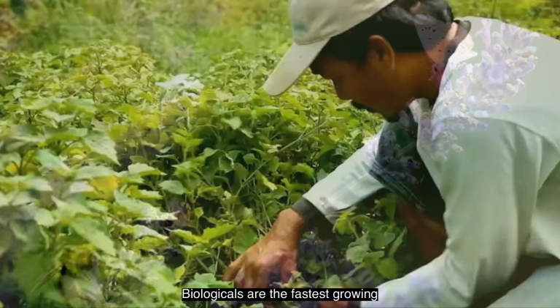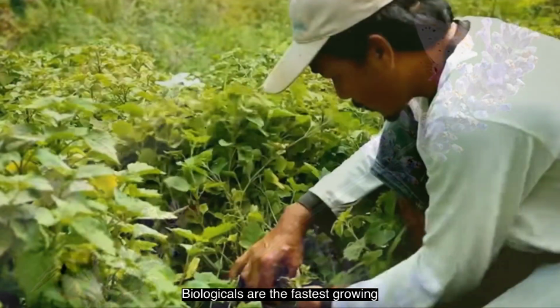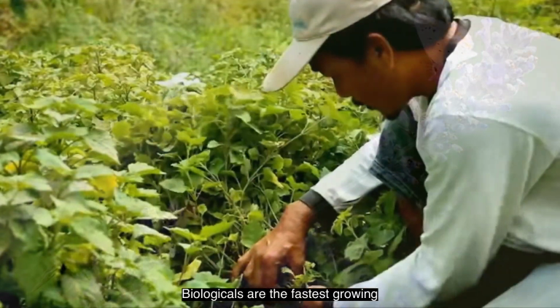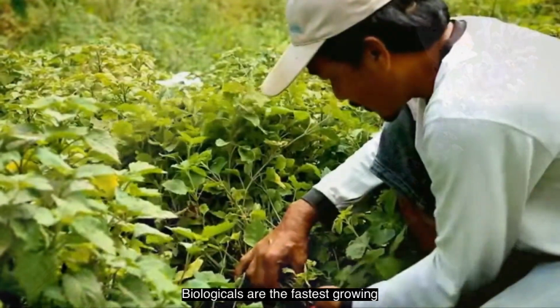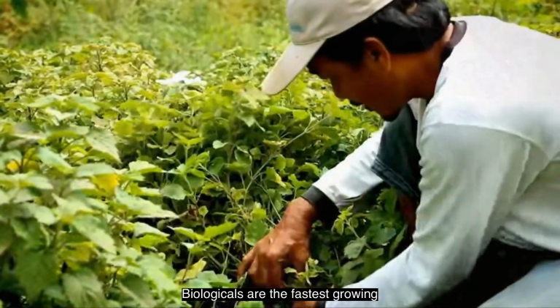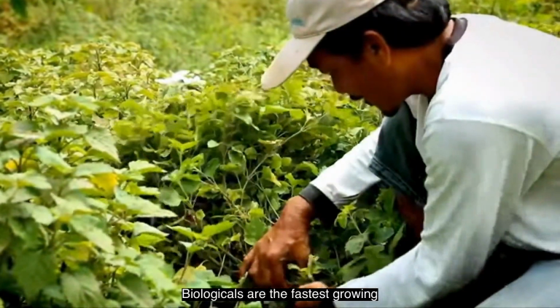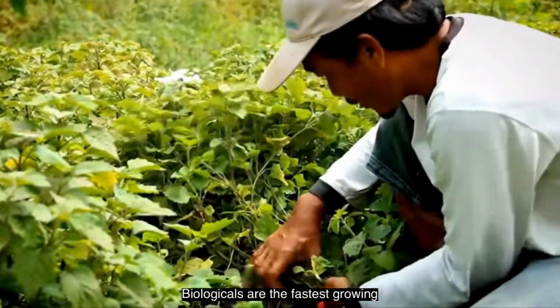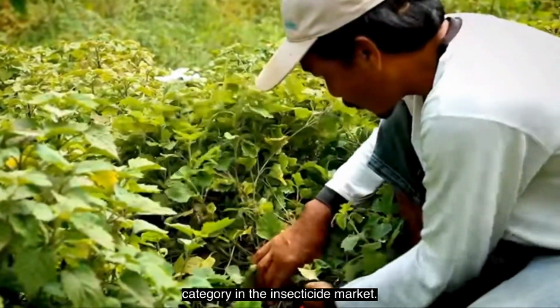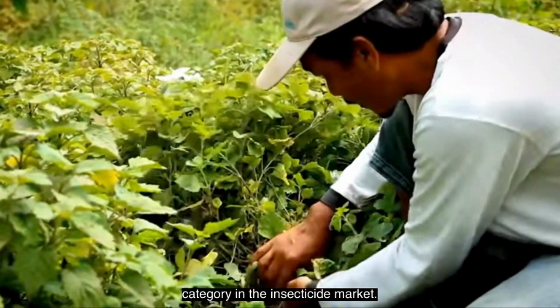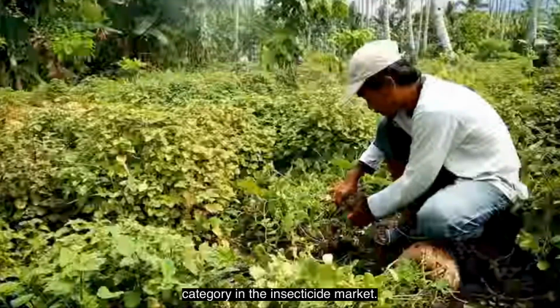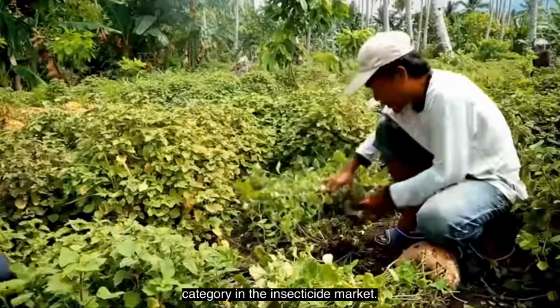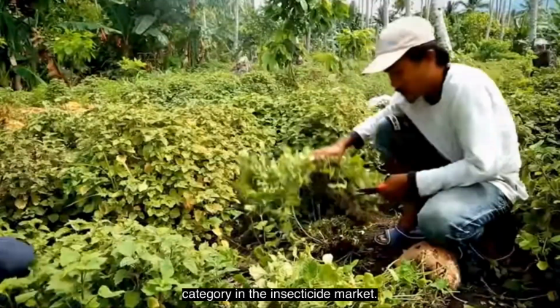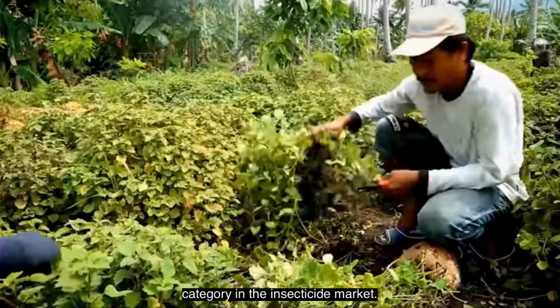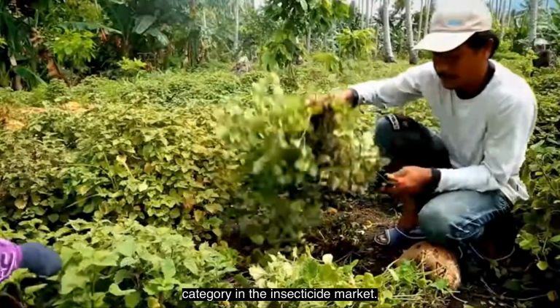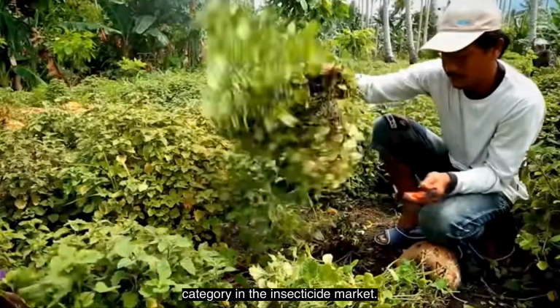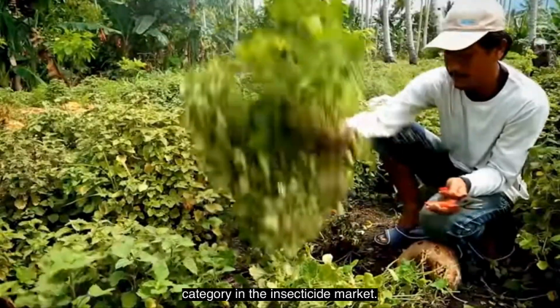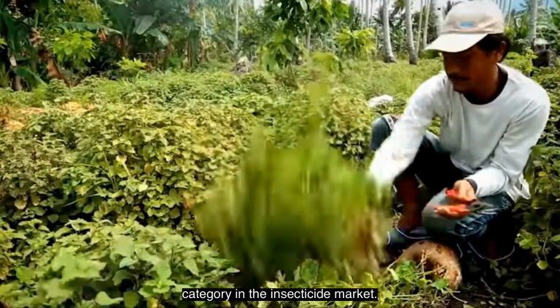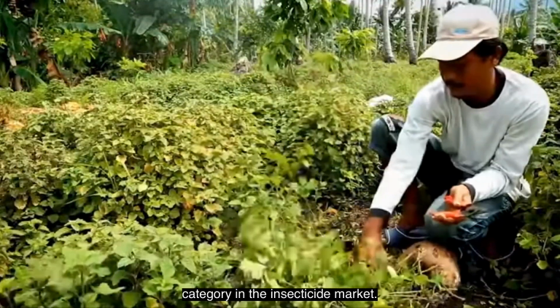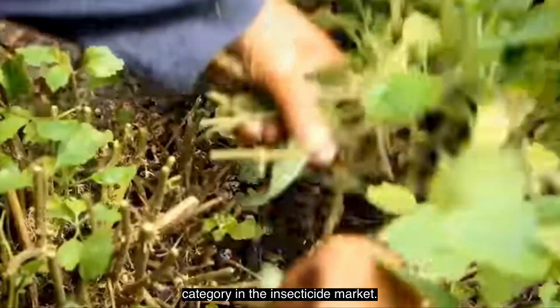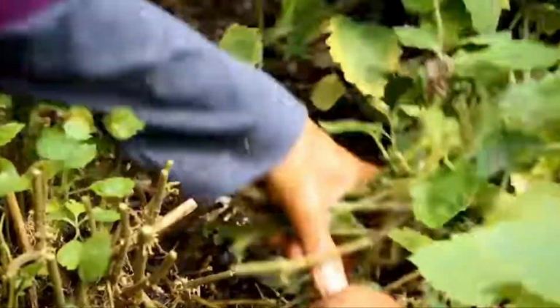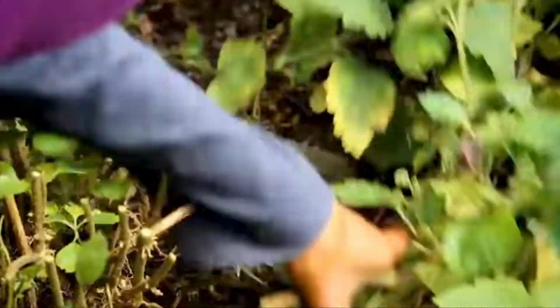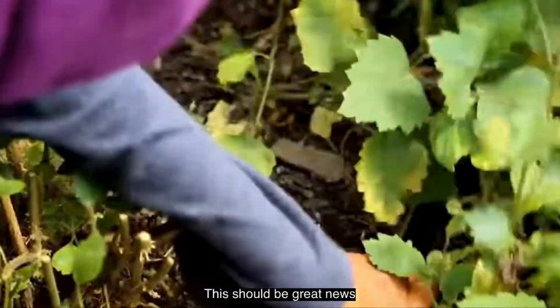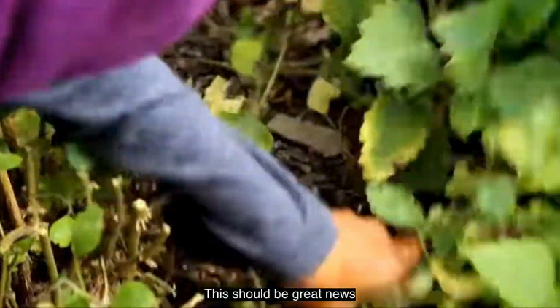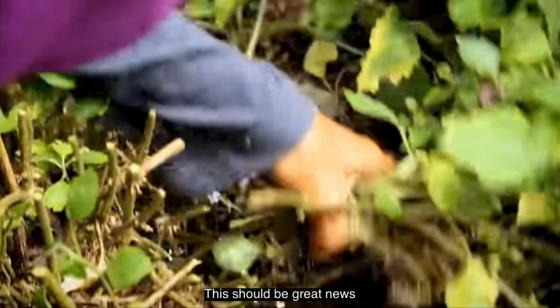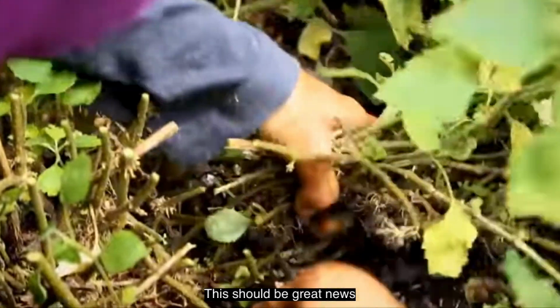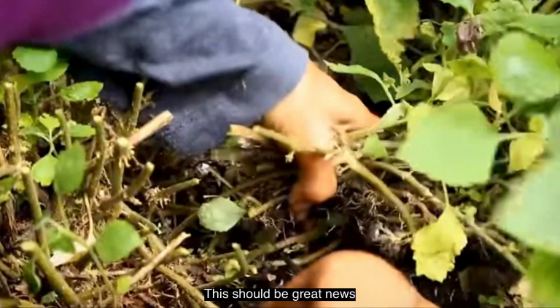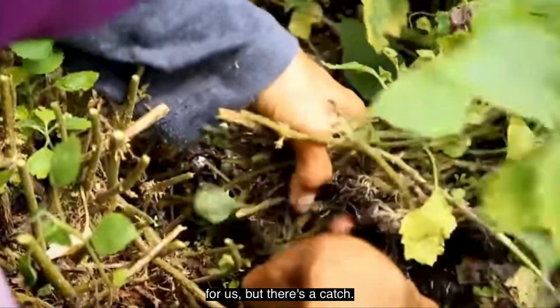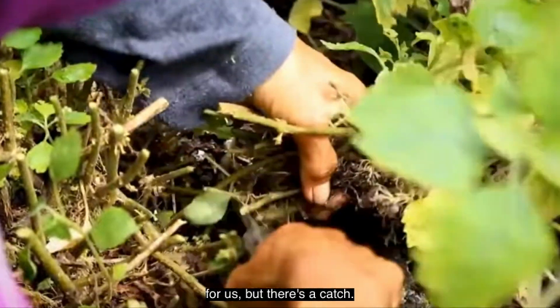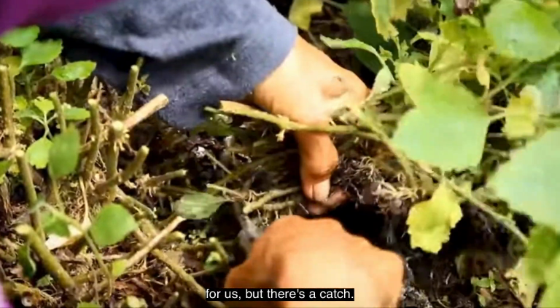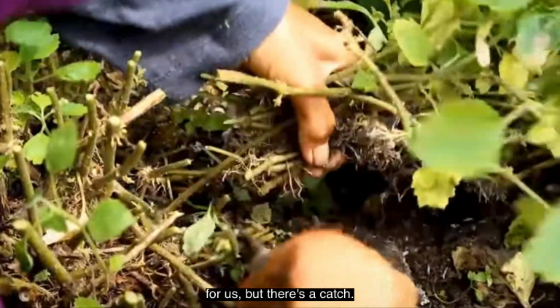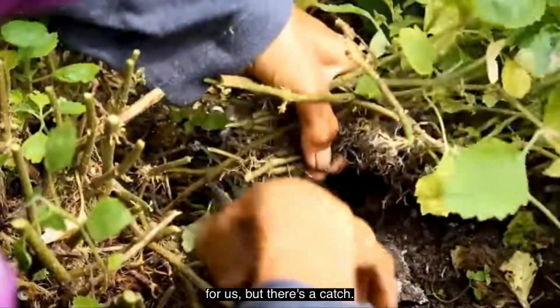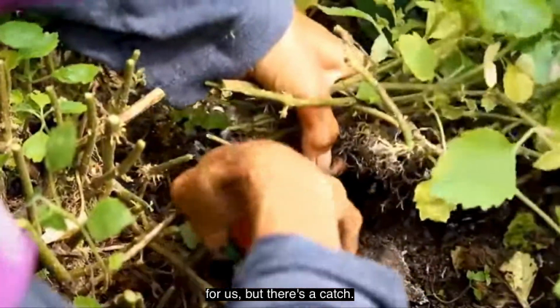Biologicals are the fastest growing category in the insecticide market. This should be great news for us, but there's a catch.